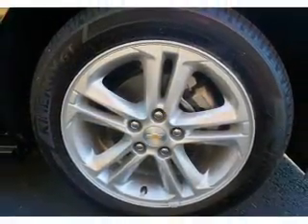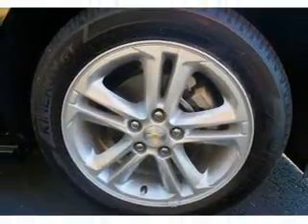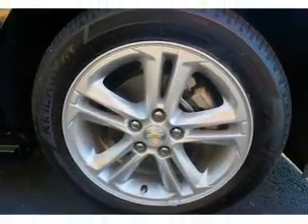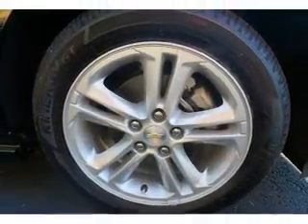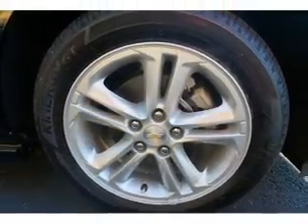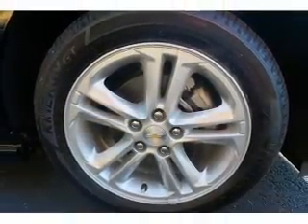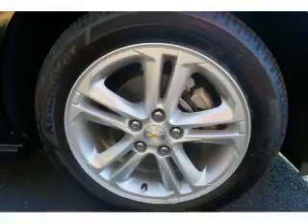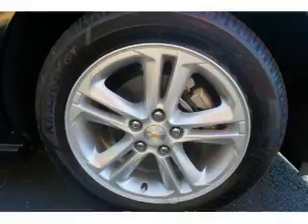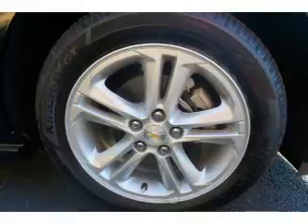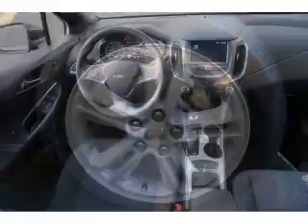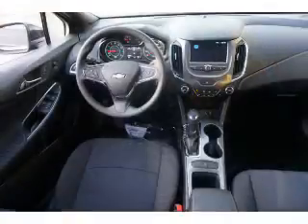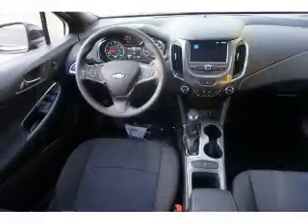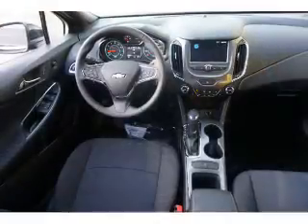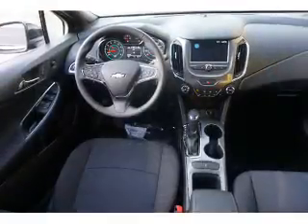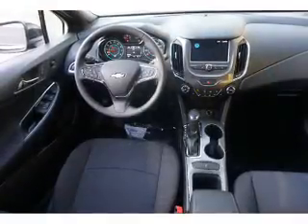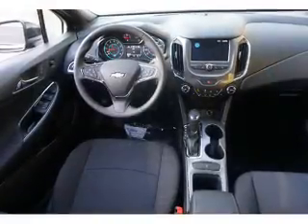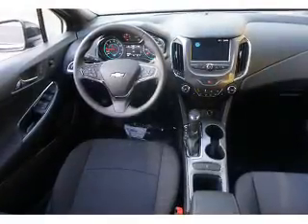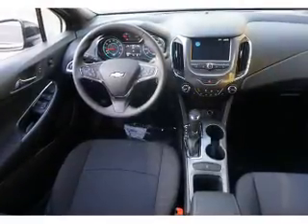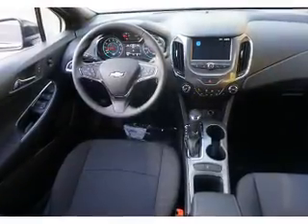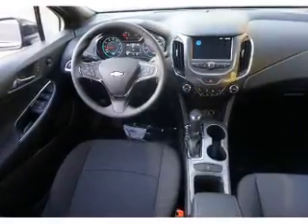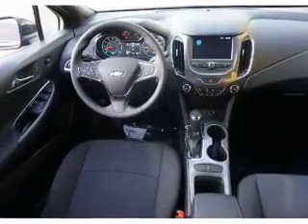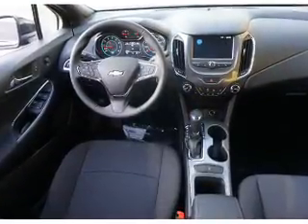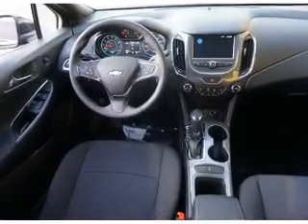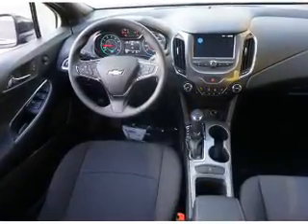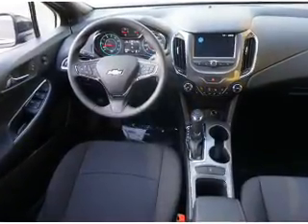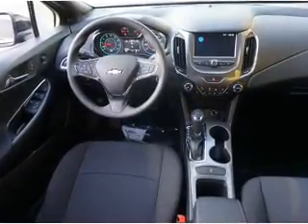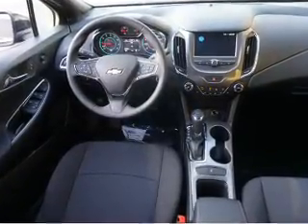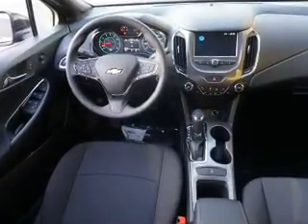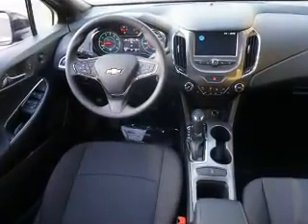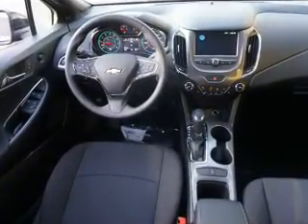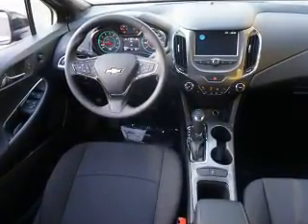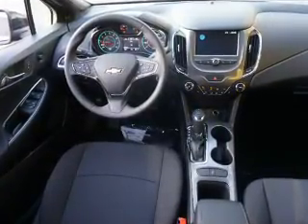Side impact door beams, child safety locks. Let us put you in the driver's seat today. Call or click to contact us.